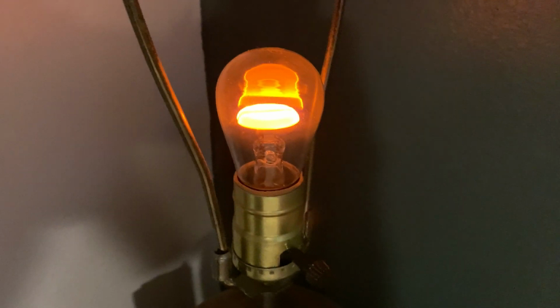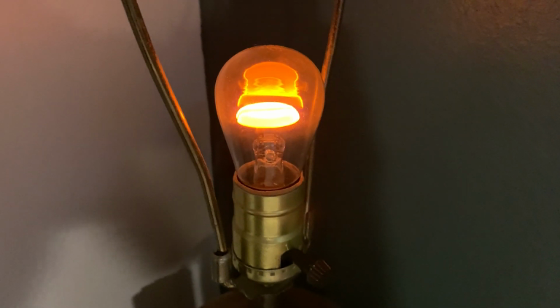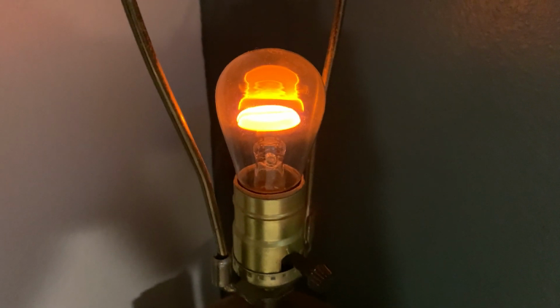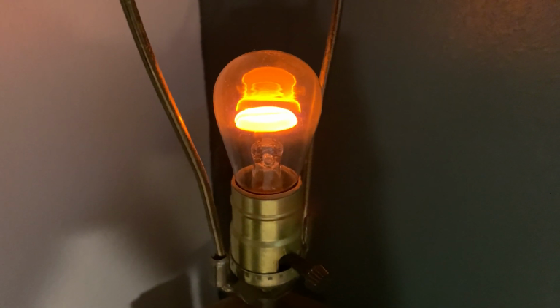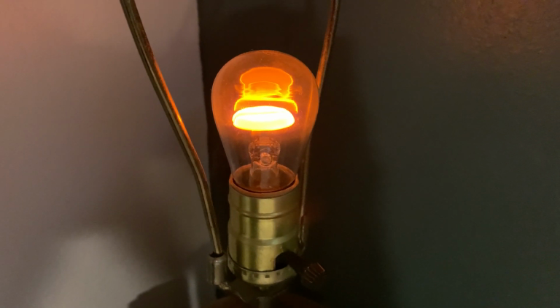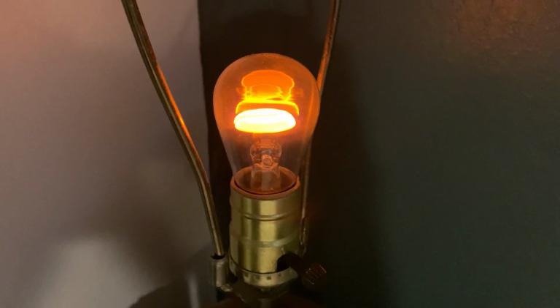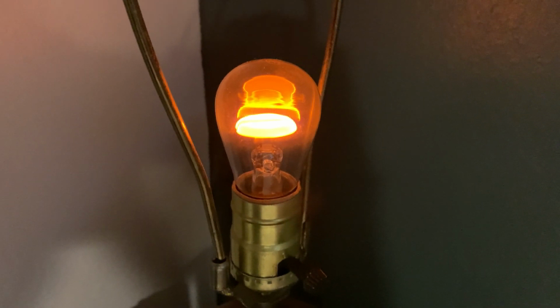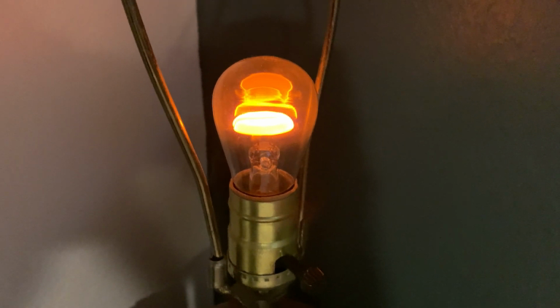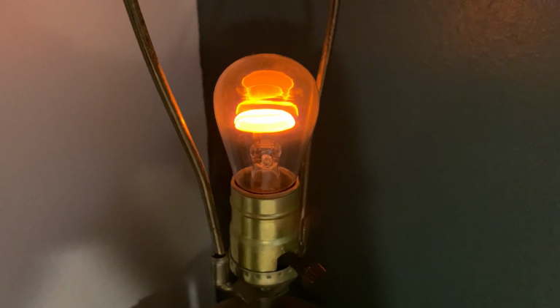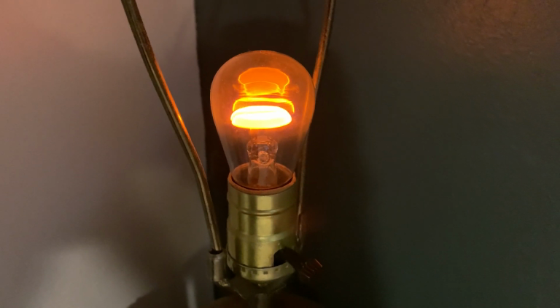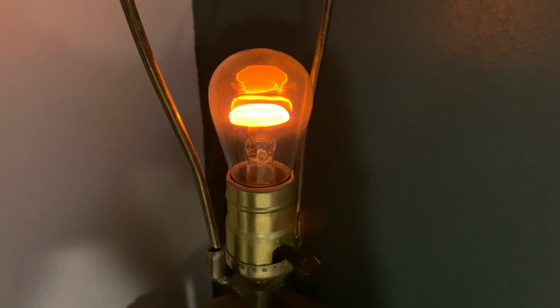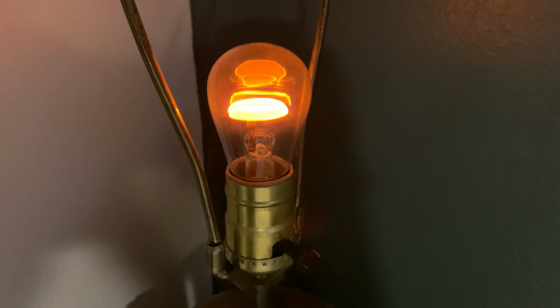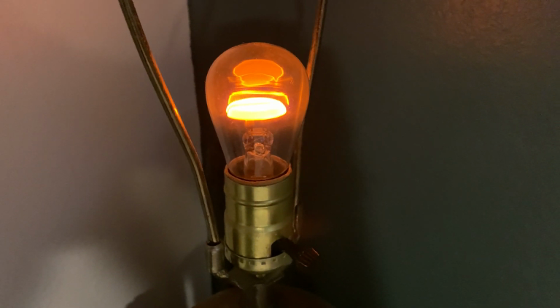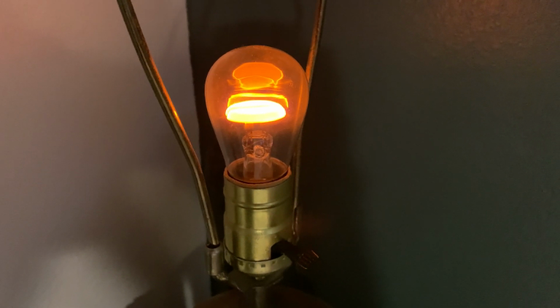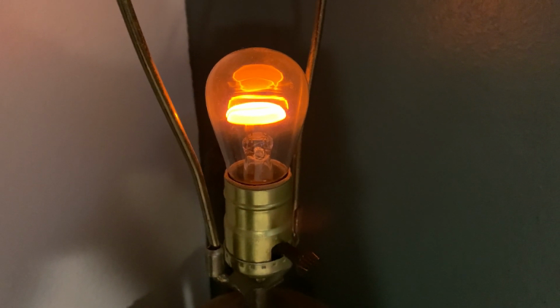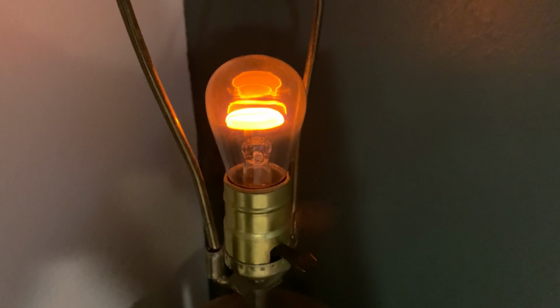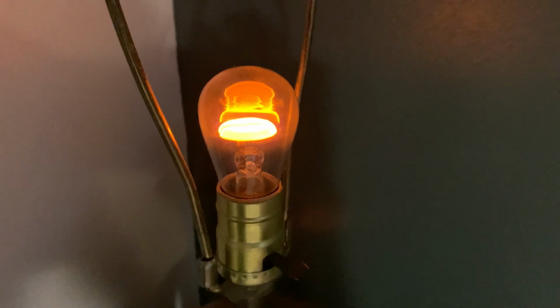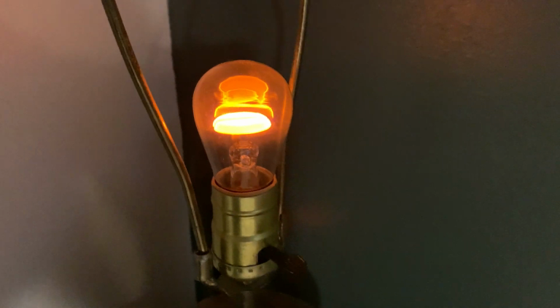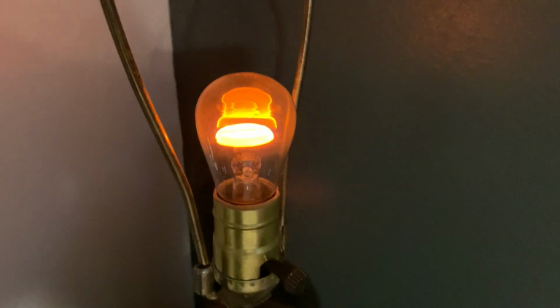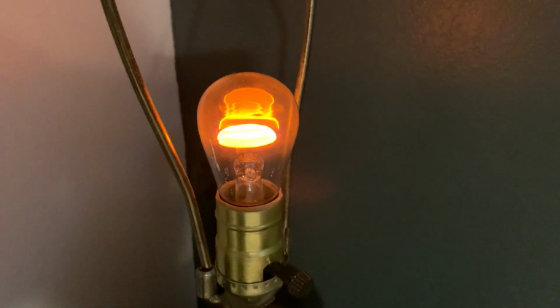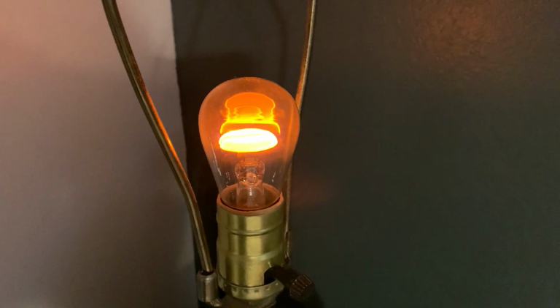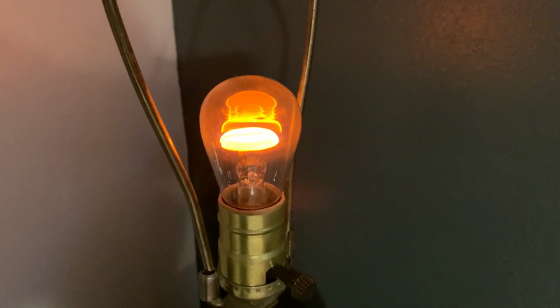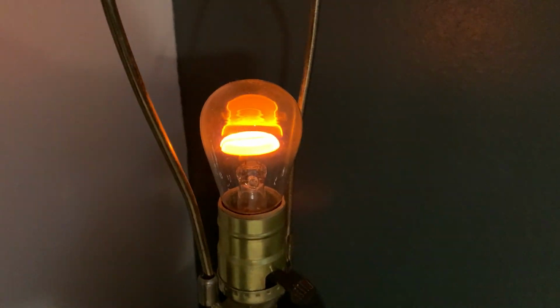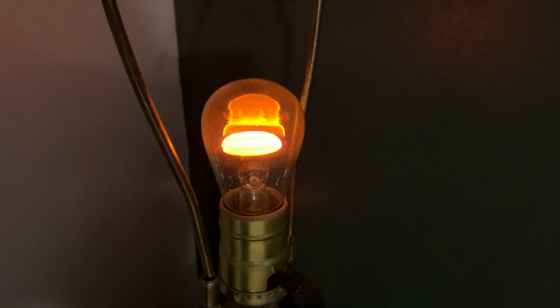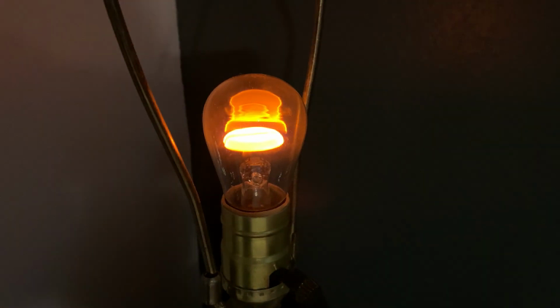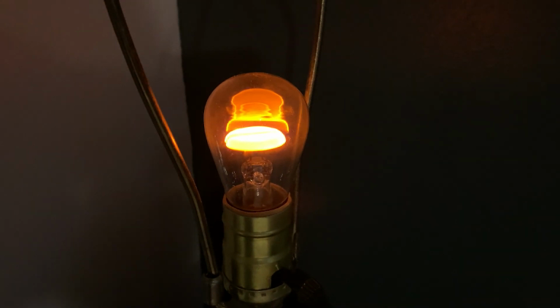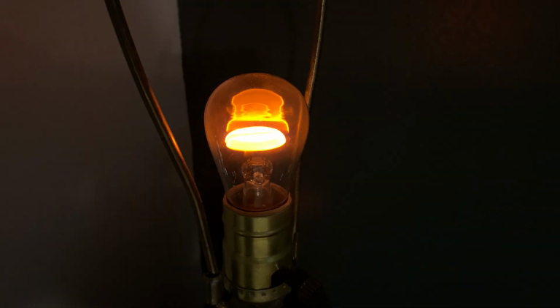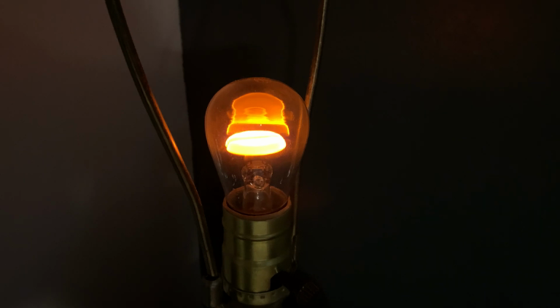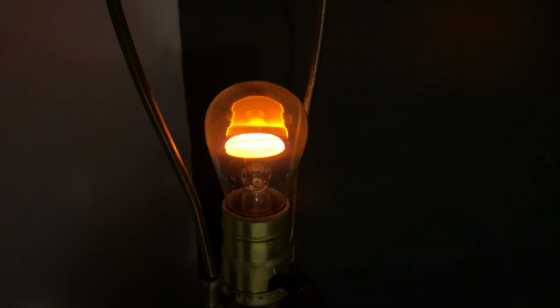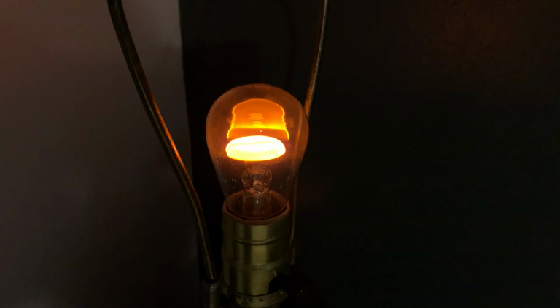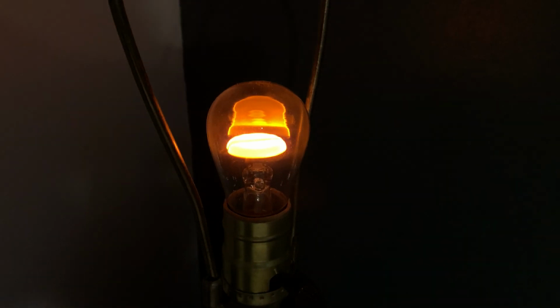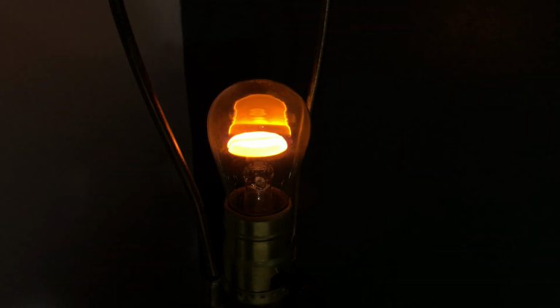It puts out a lovely glow. The video makes it appear brighter than what it really is.